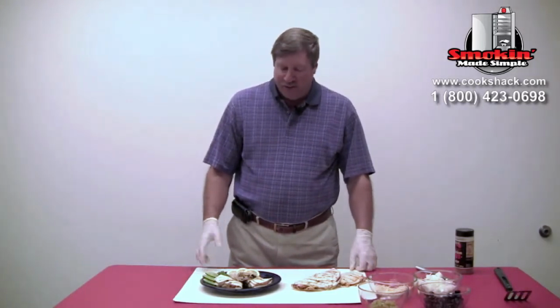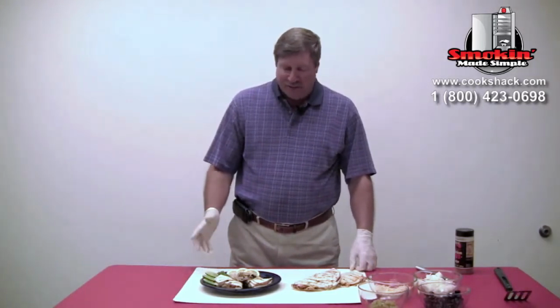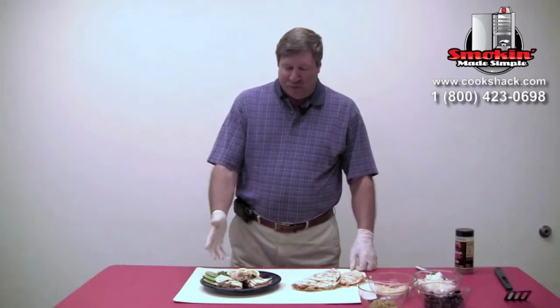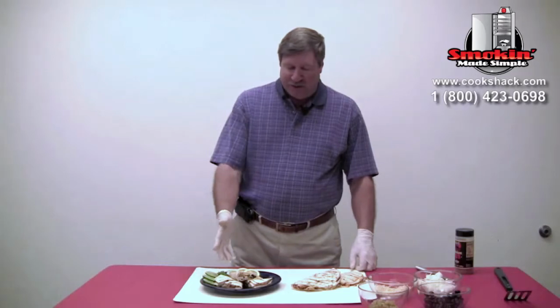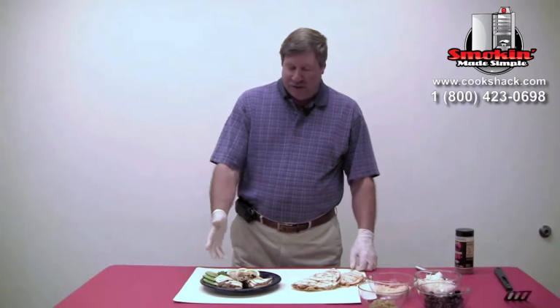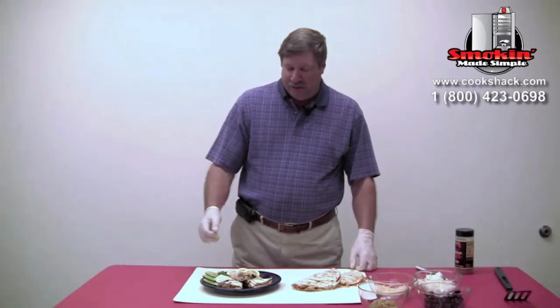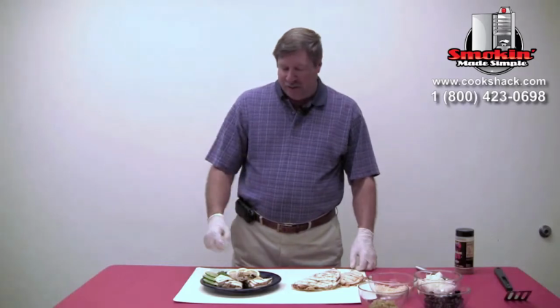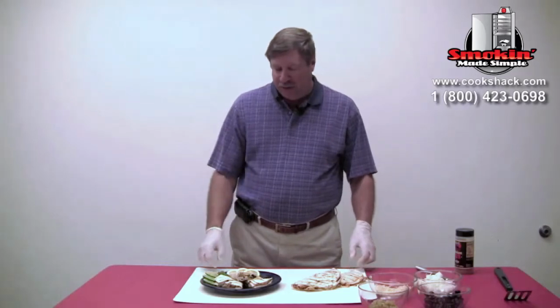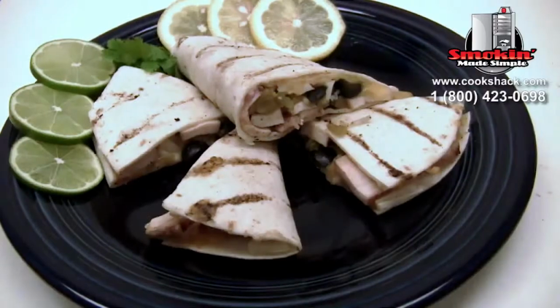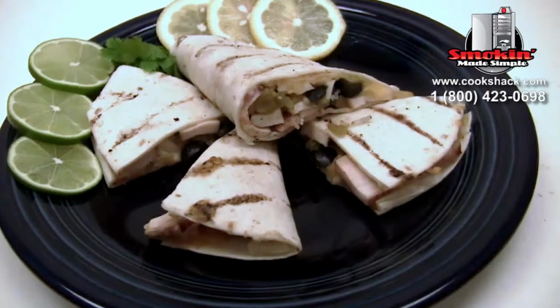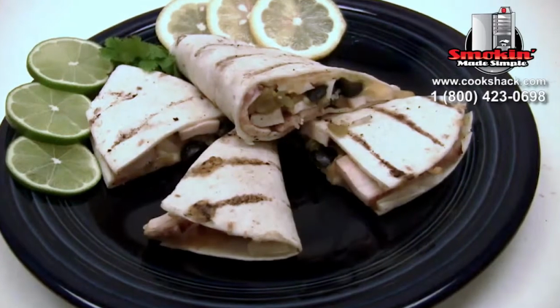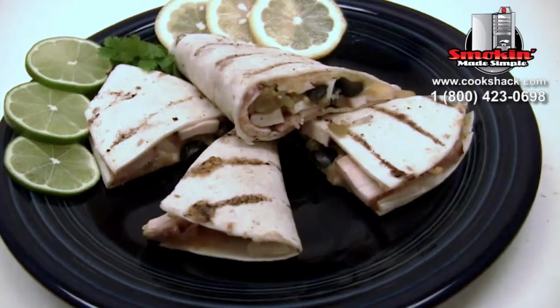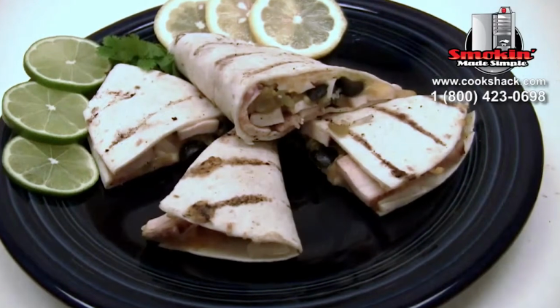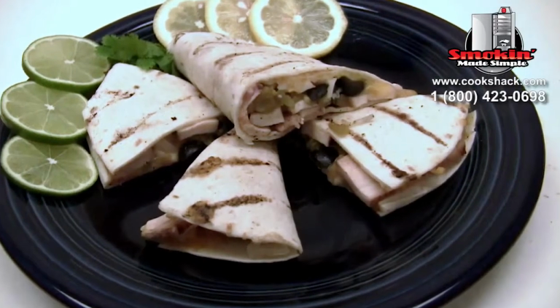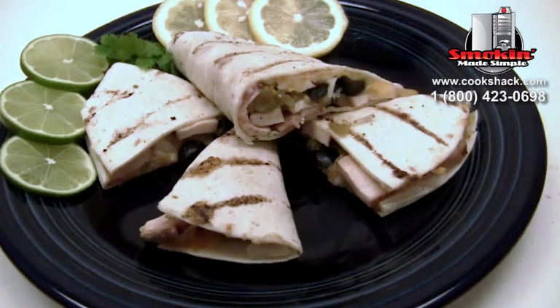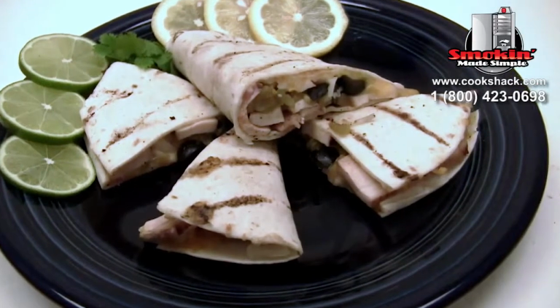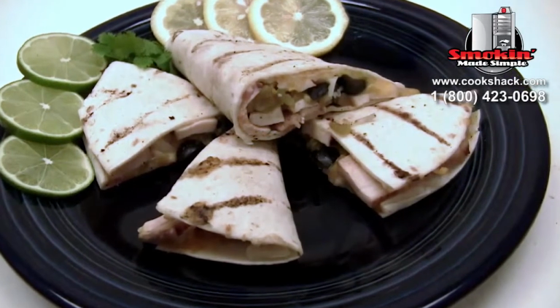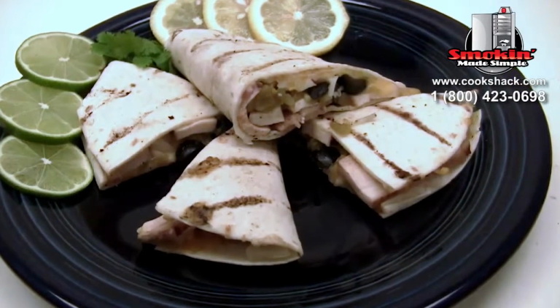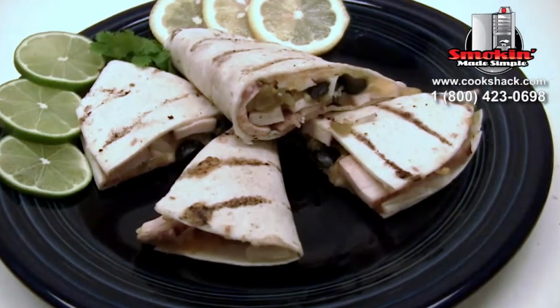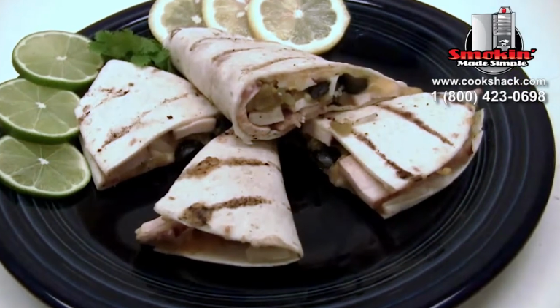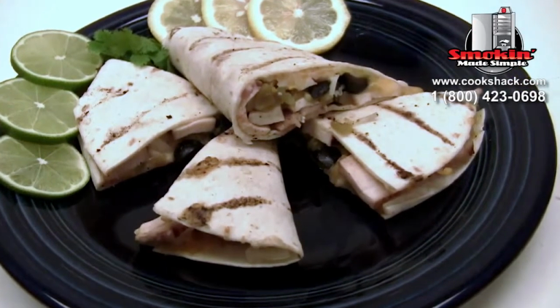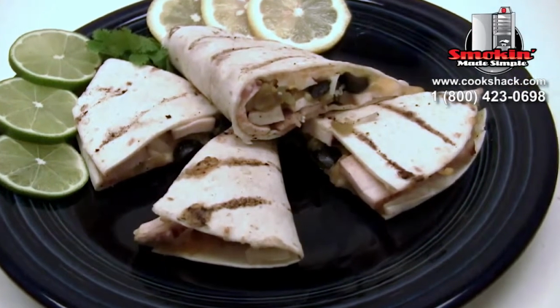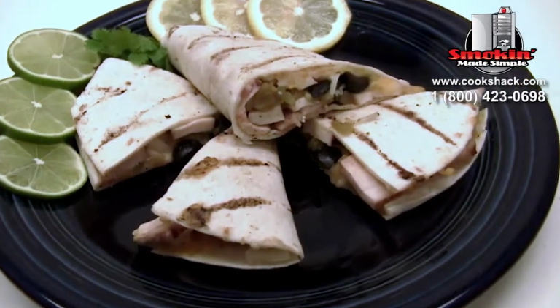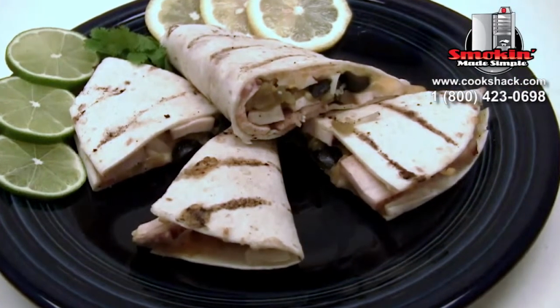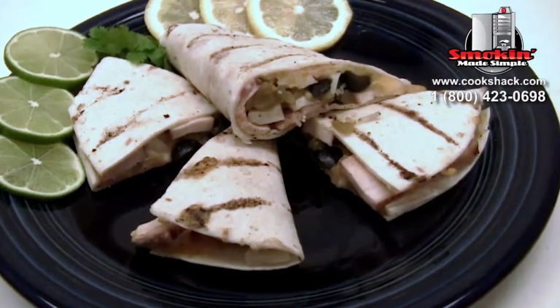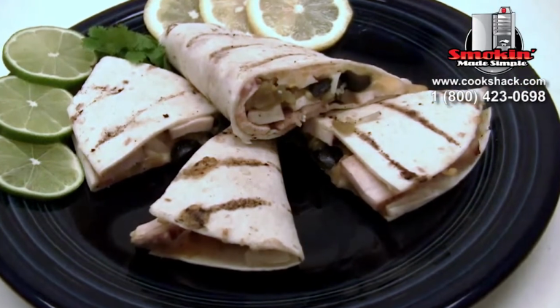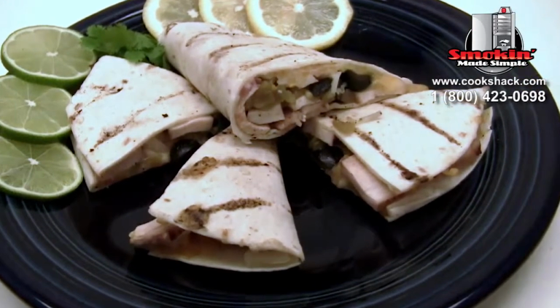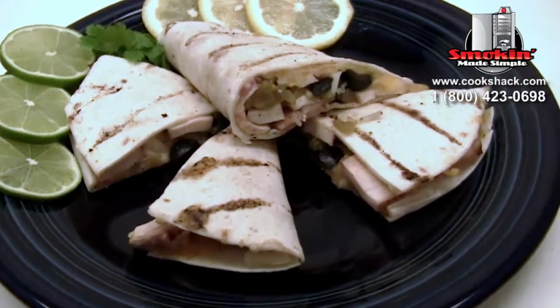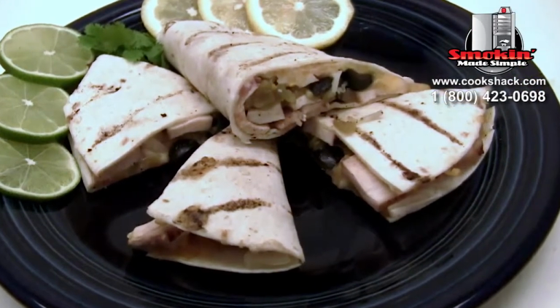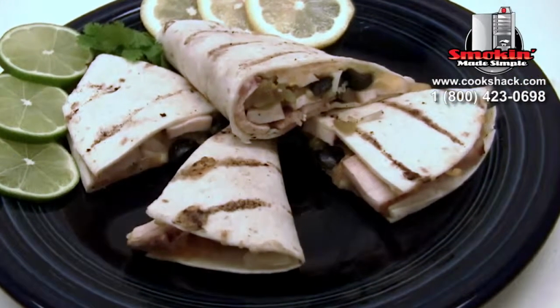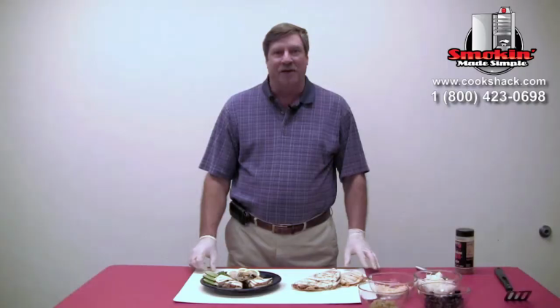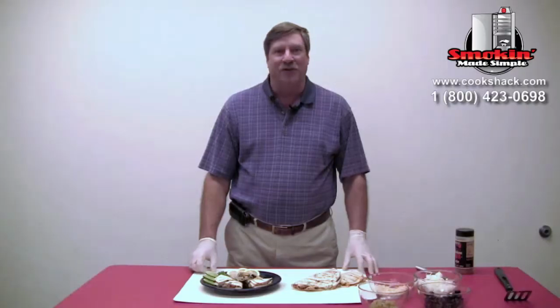We have them presented here on a plate with a little cilantro and lemons and limes — makes a pretty appetizer.